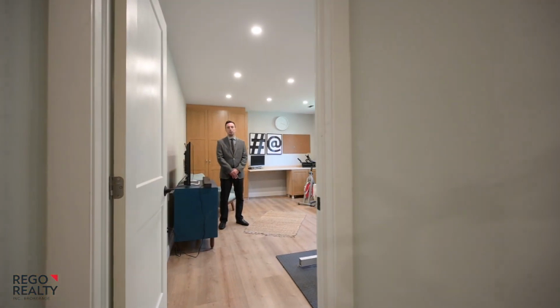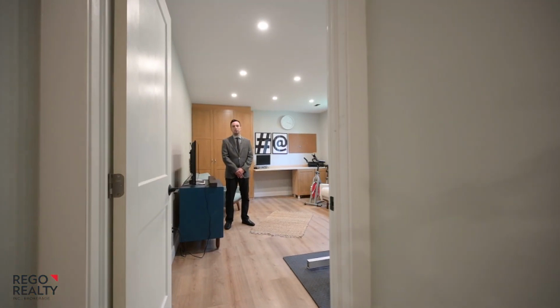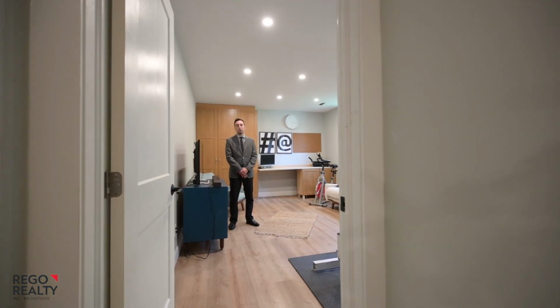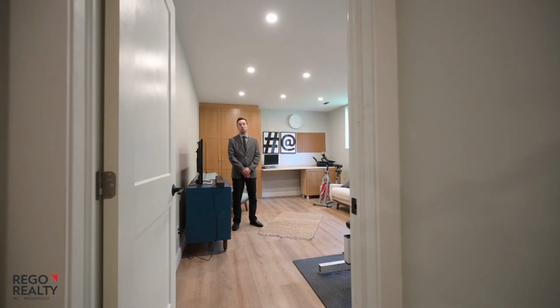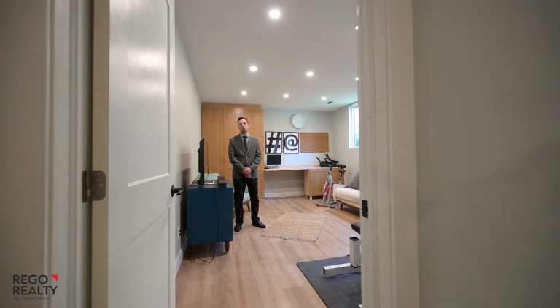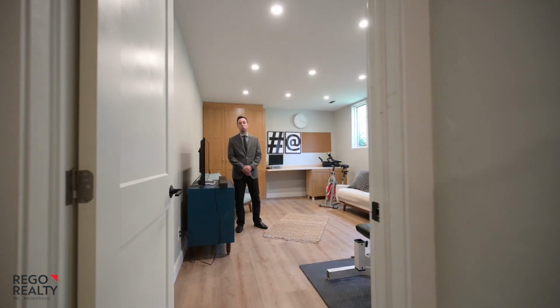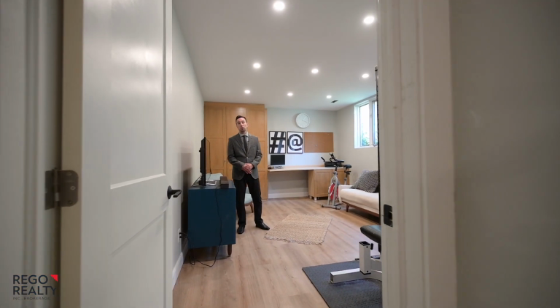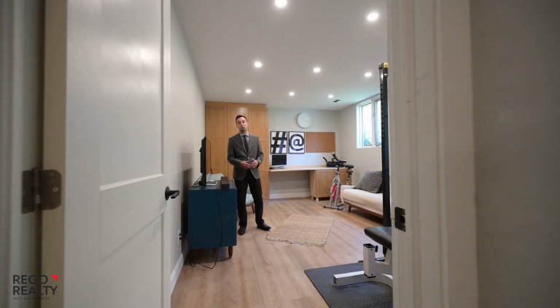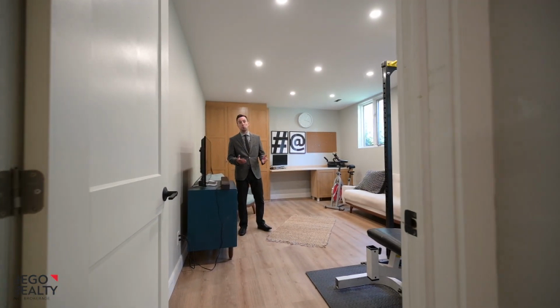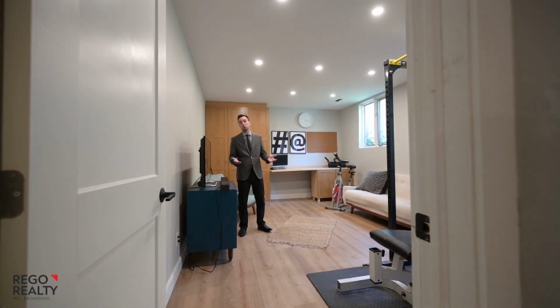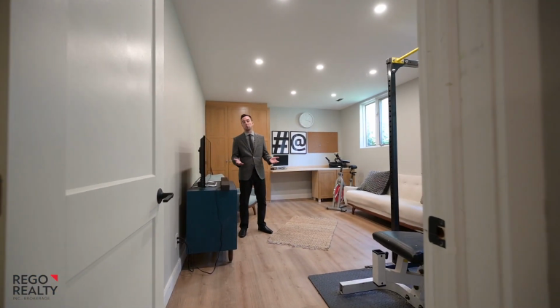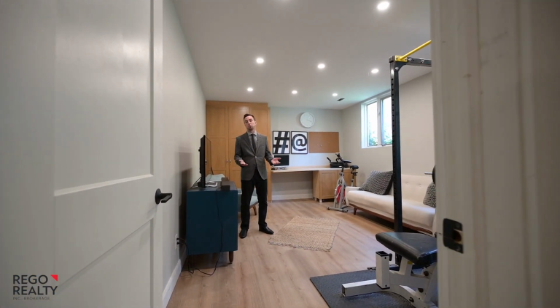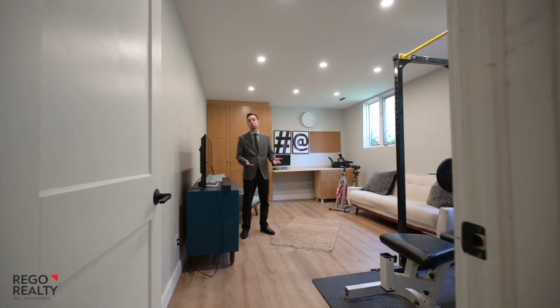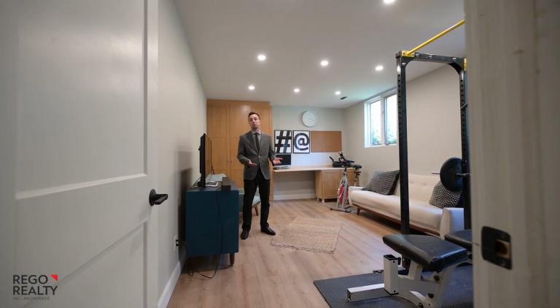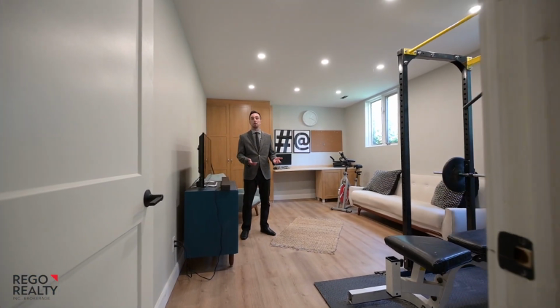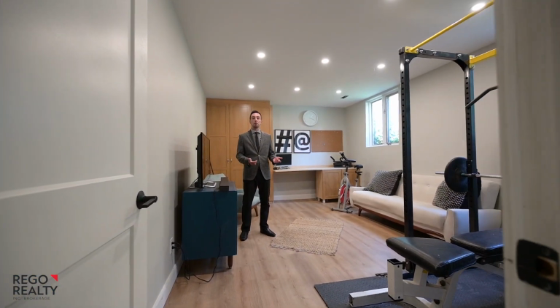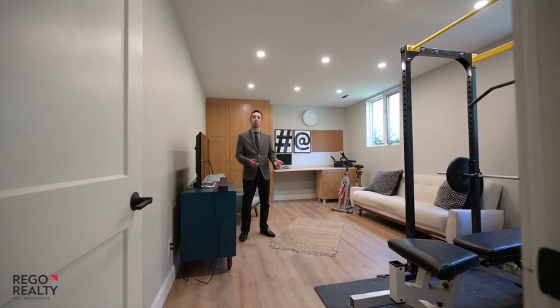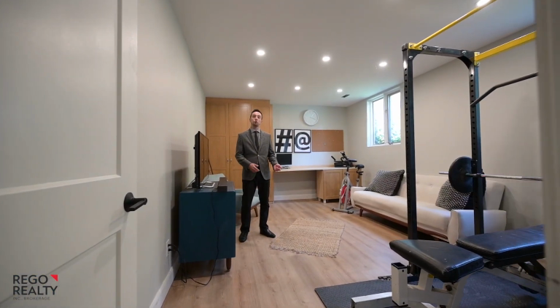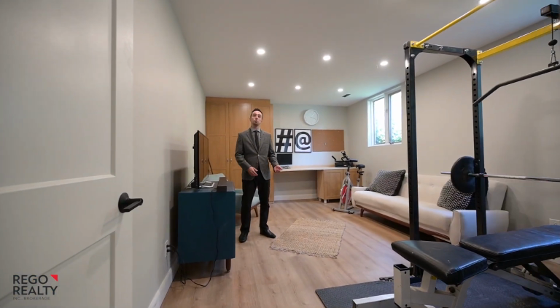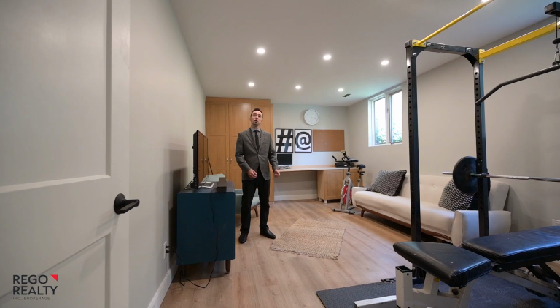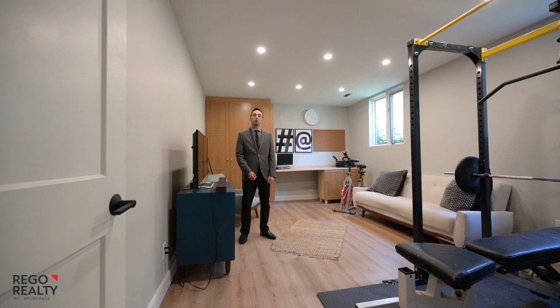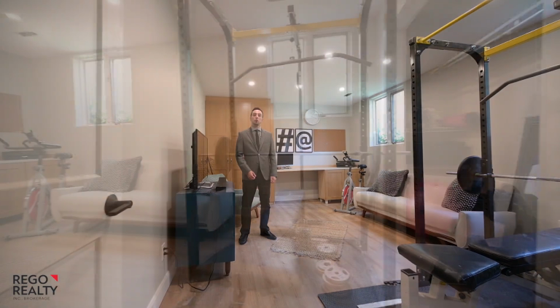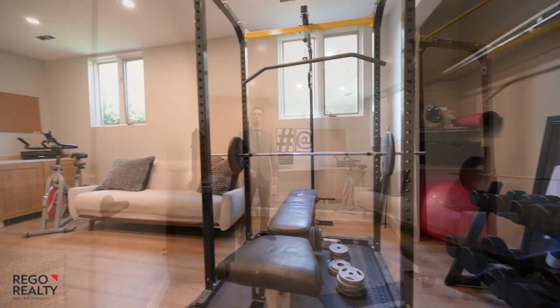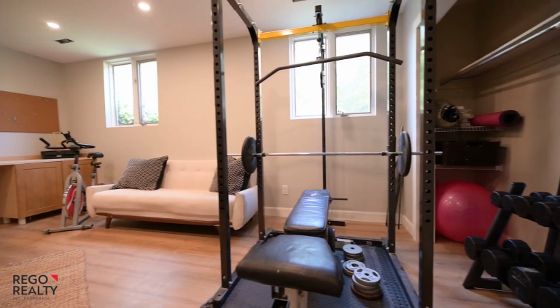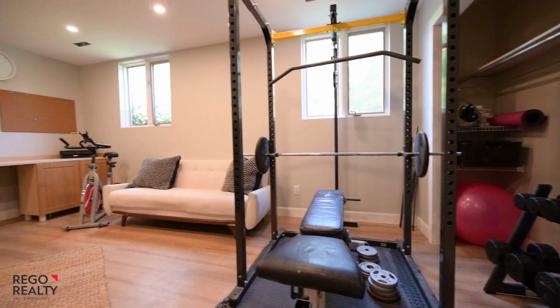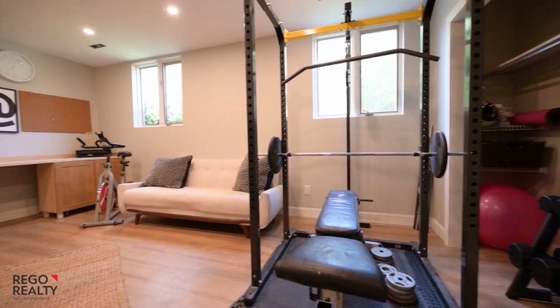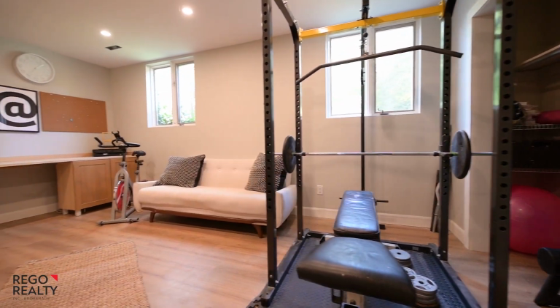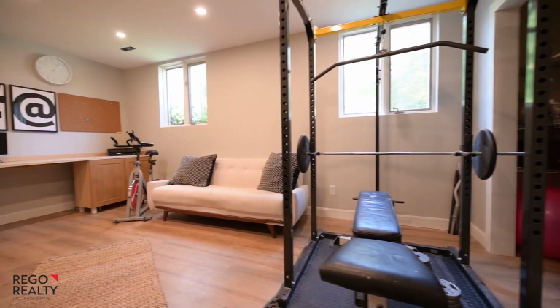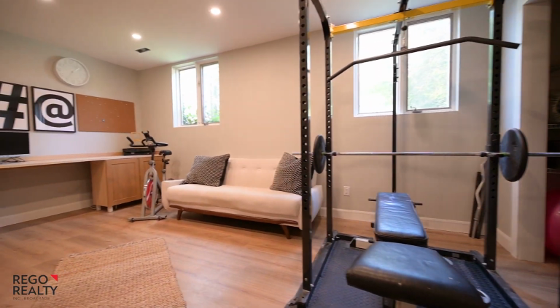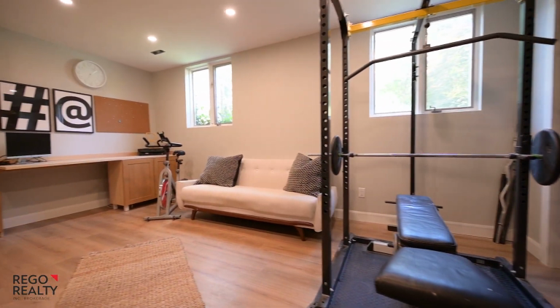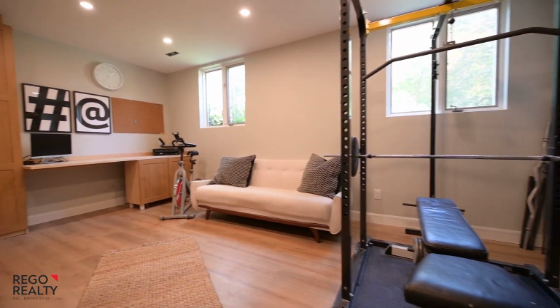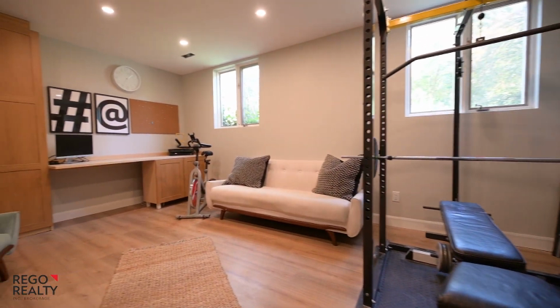And here's your lower level multi-purpose room. It could be a bedroom, workout space, or home office.